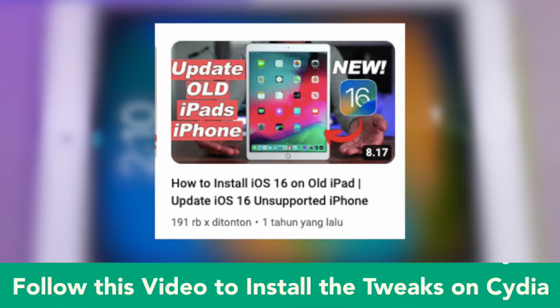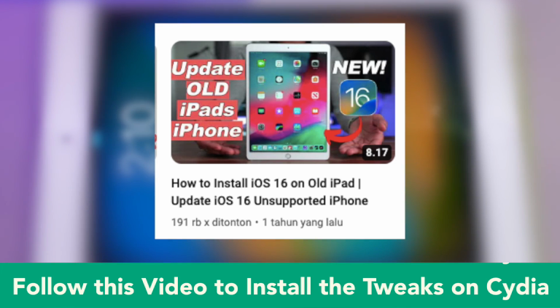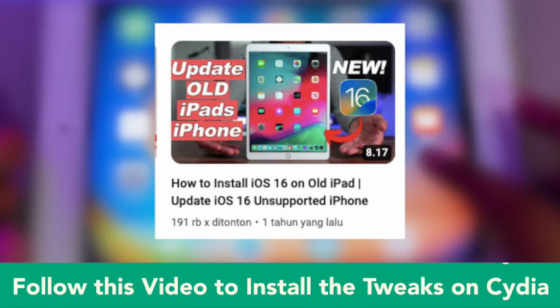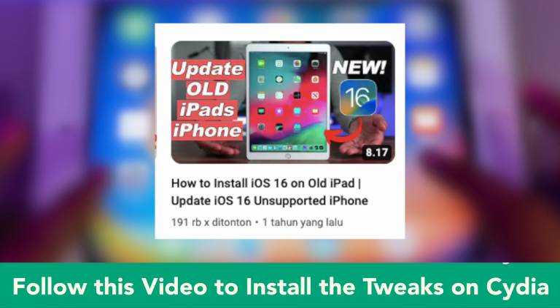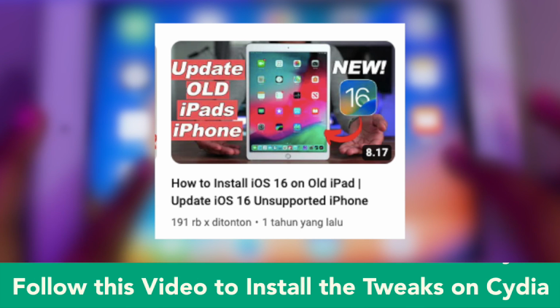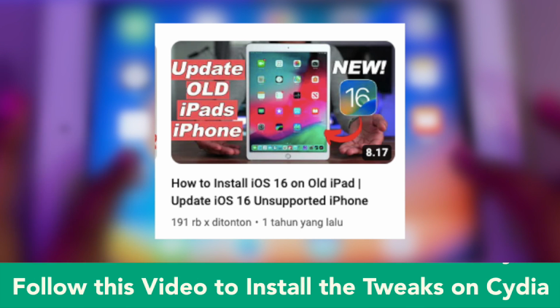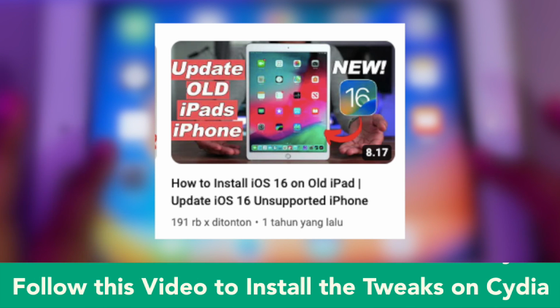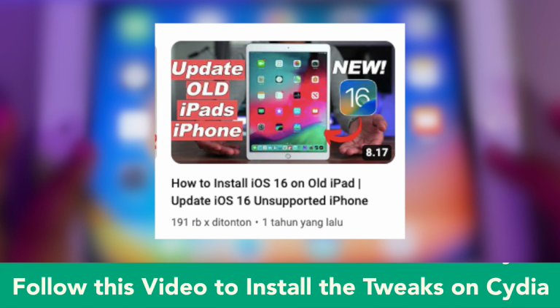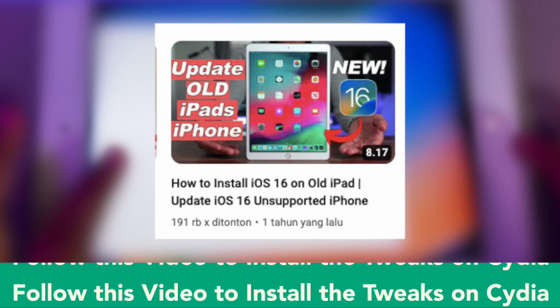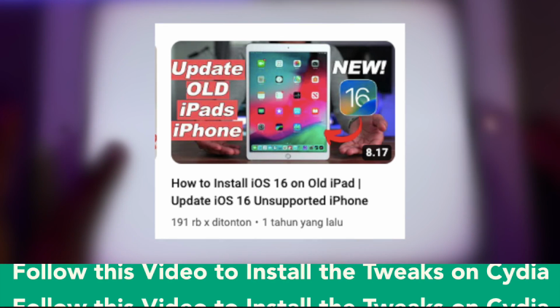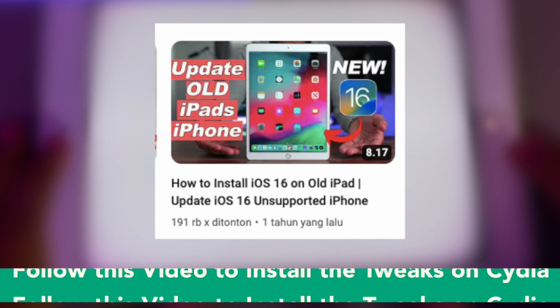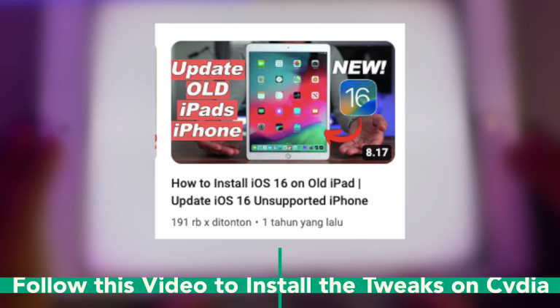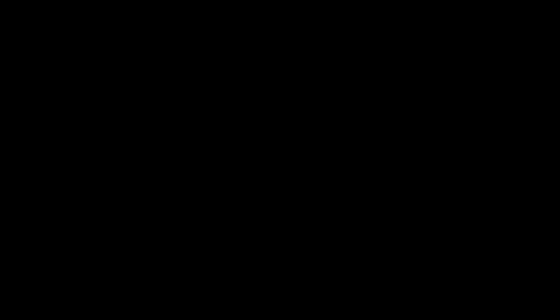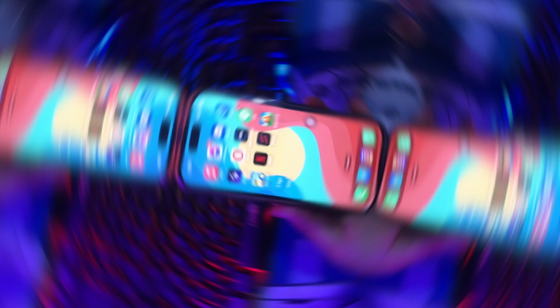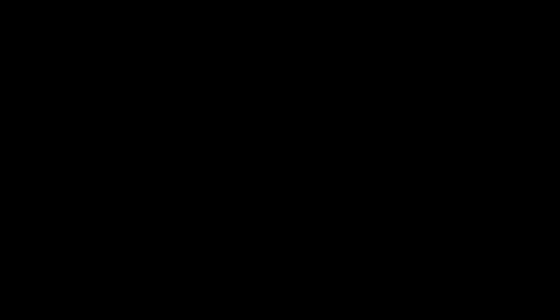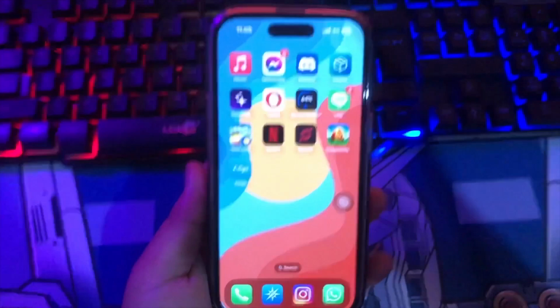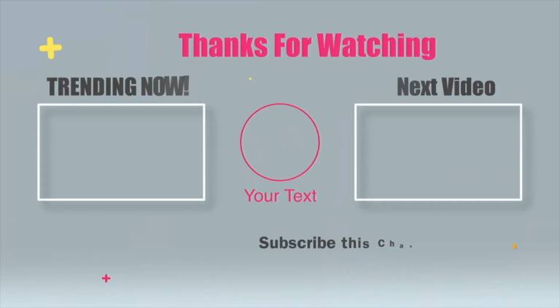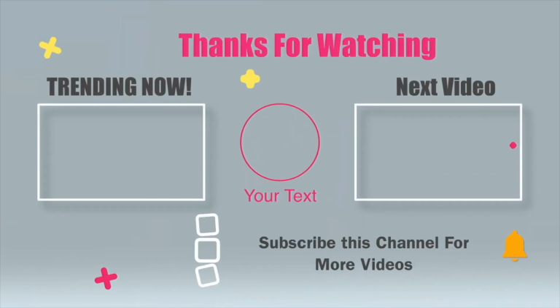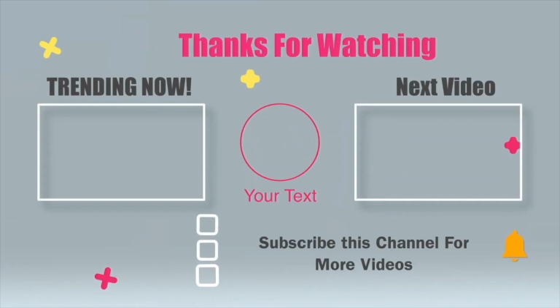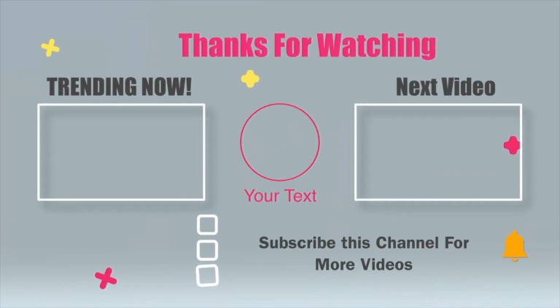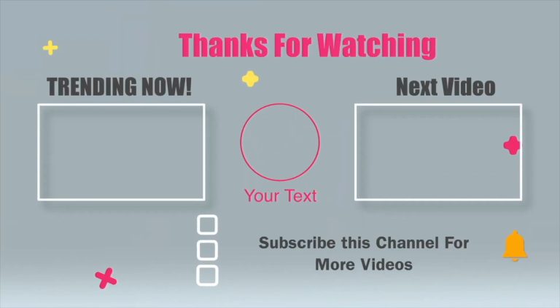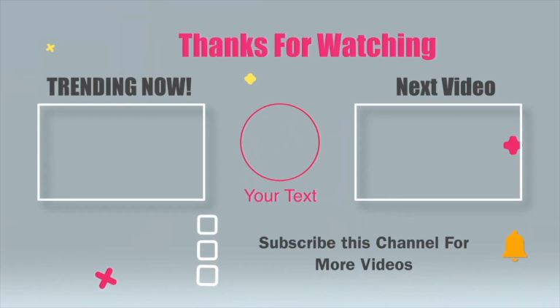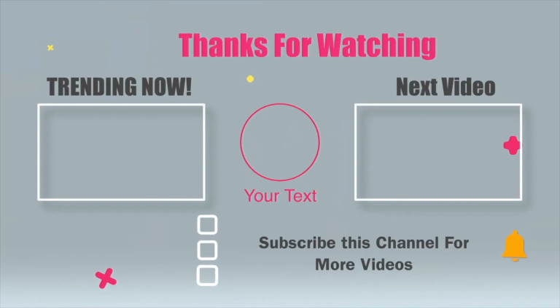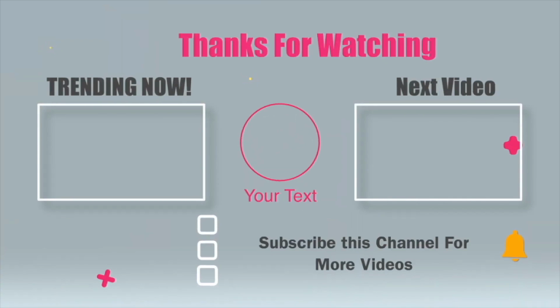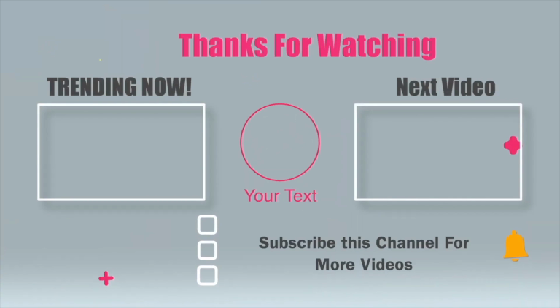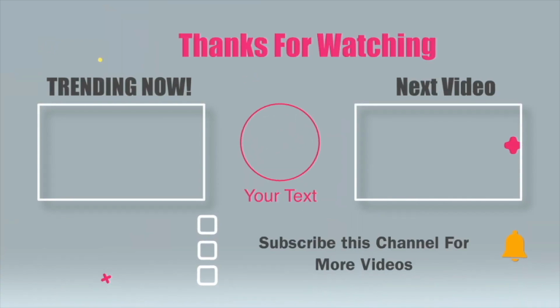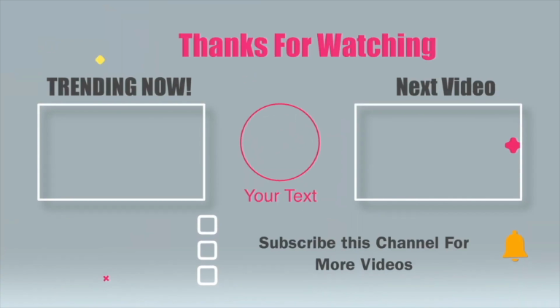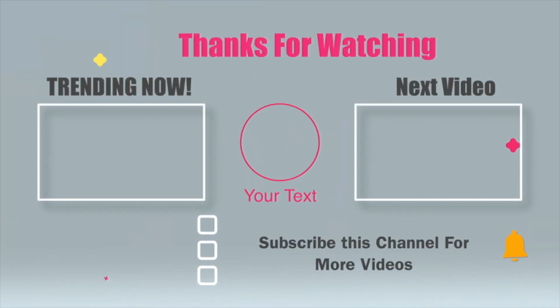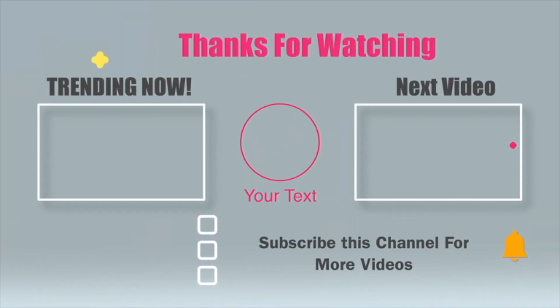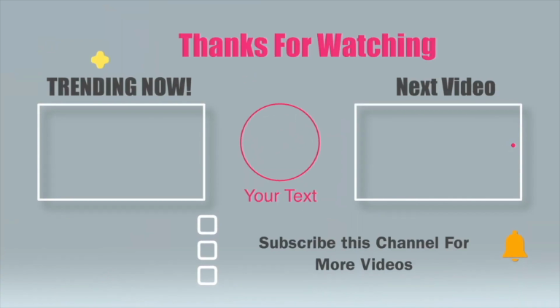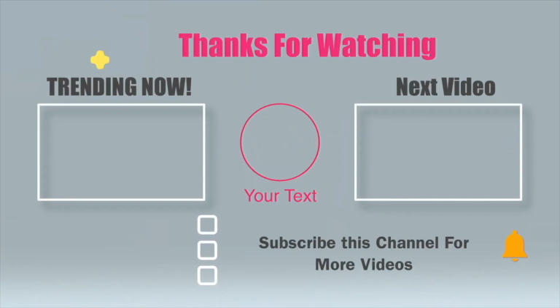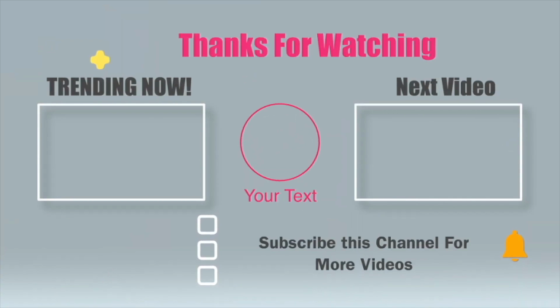Thanks for watching this video. Don't forget to subscribe to this channel, and see you in the next video!